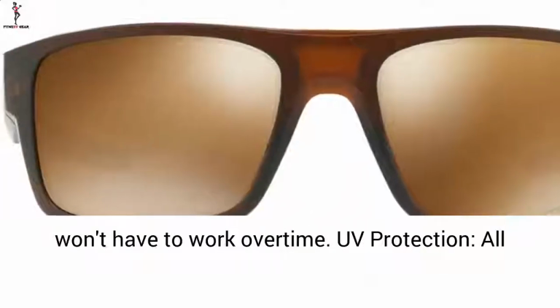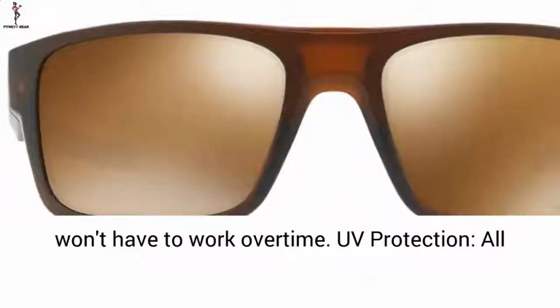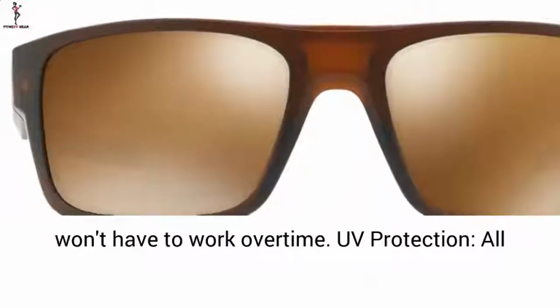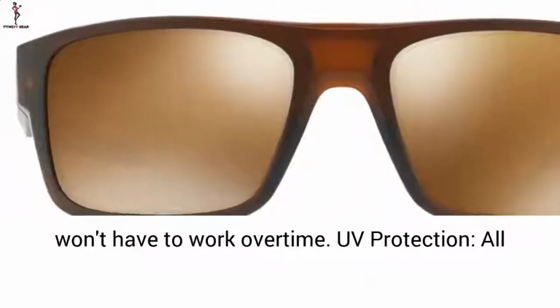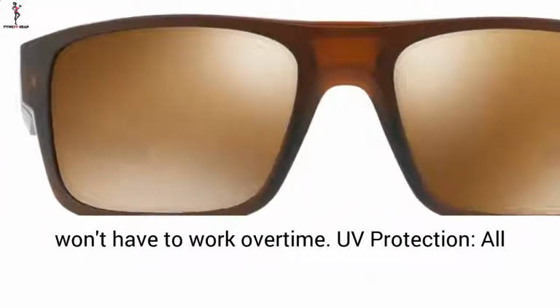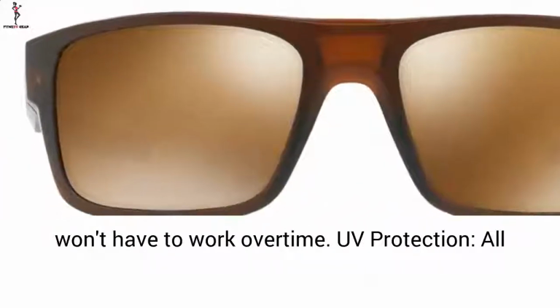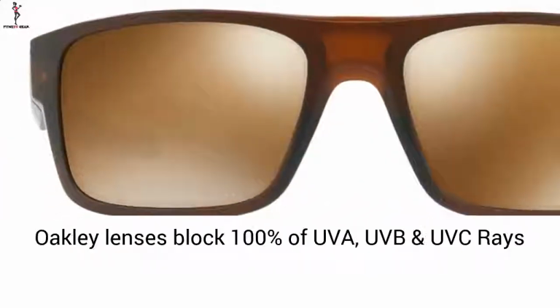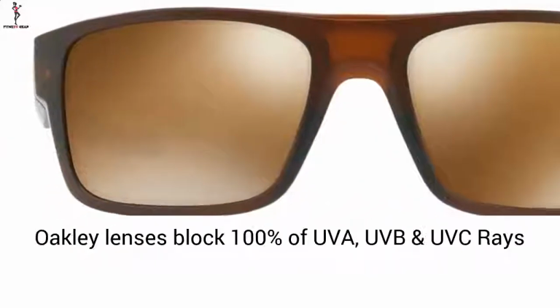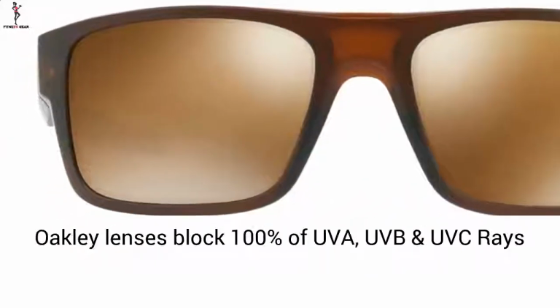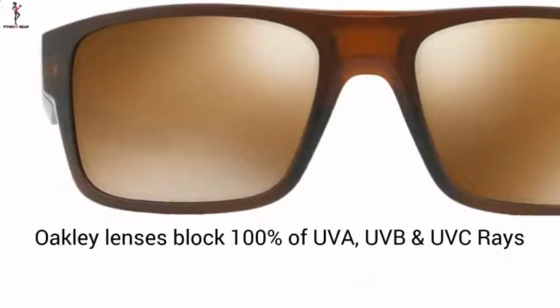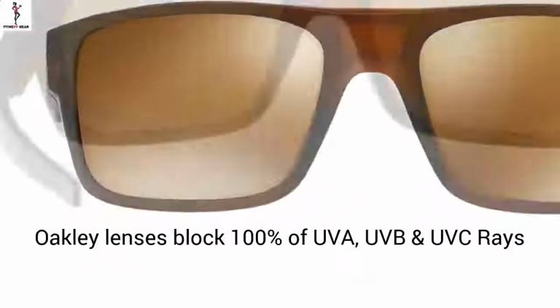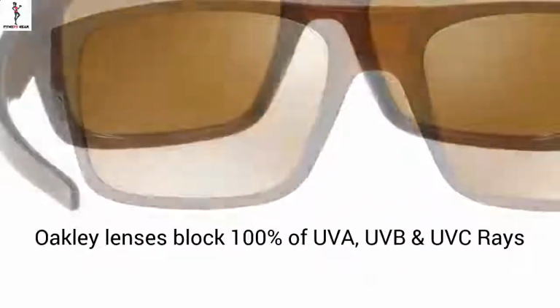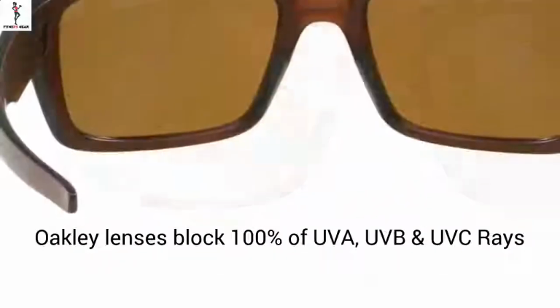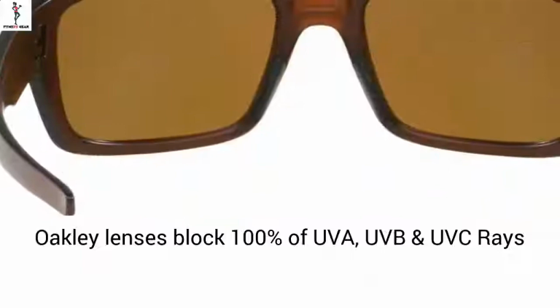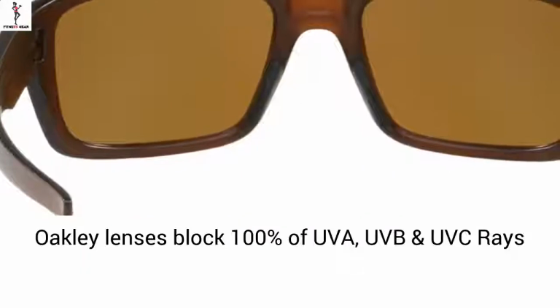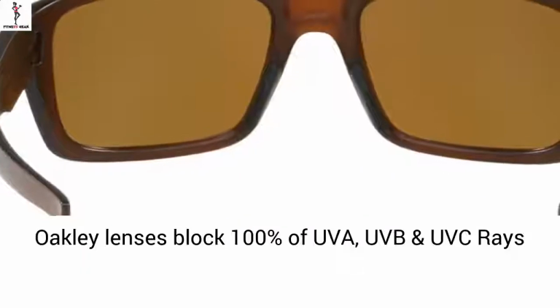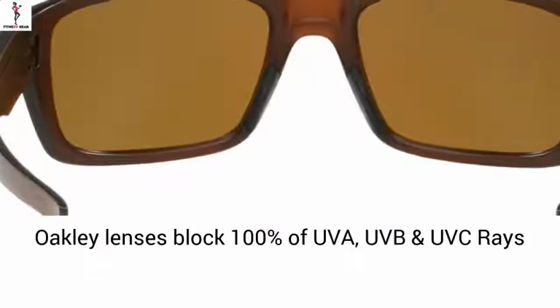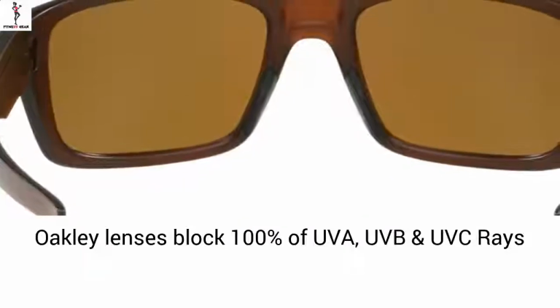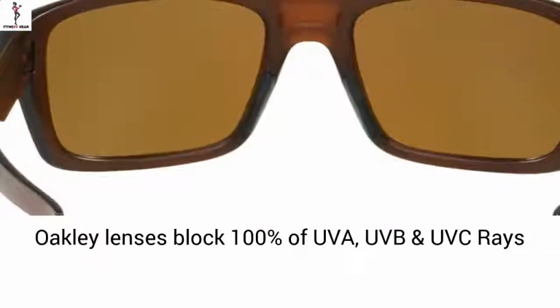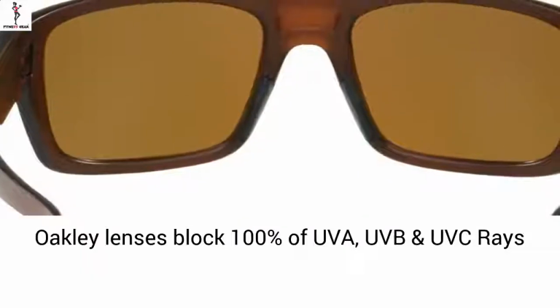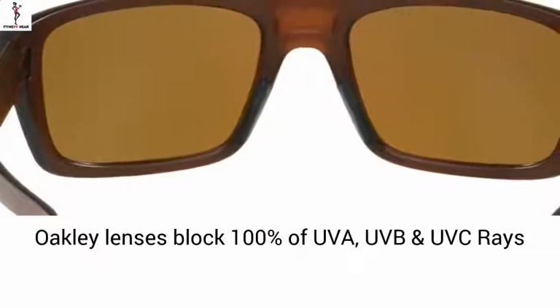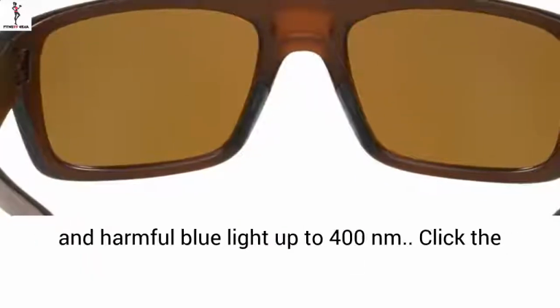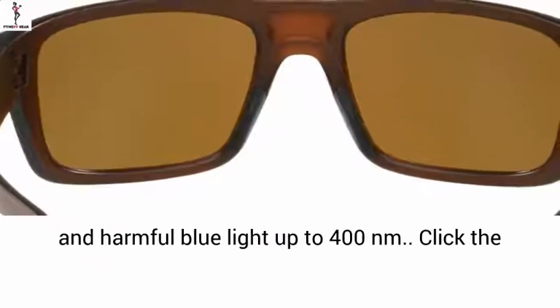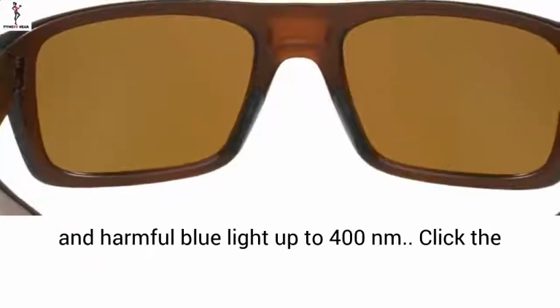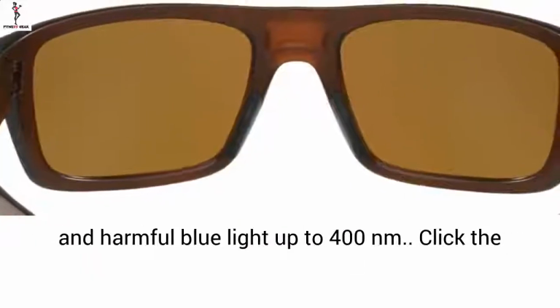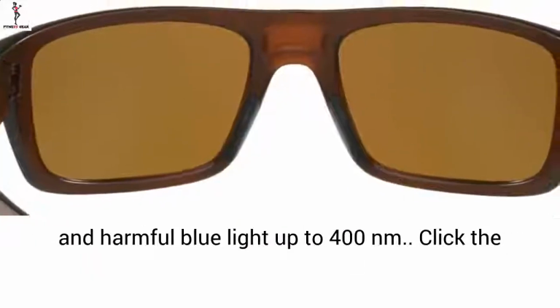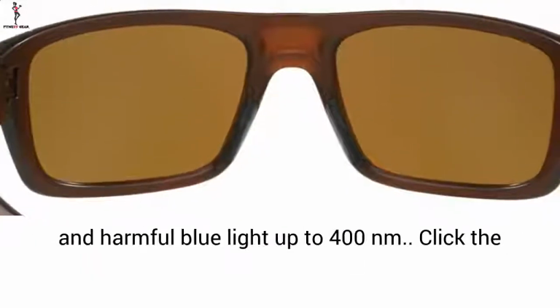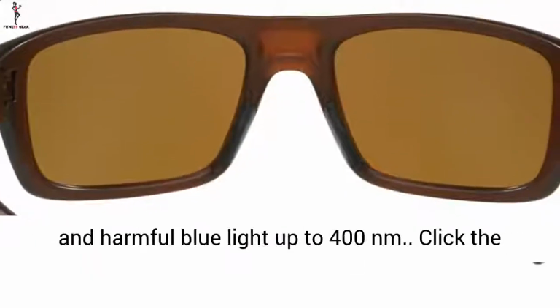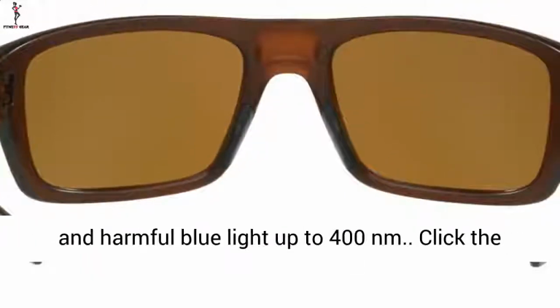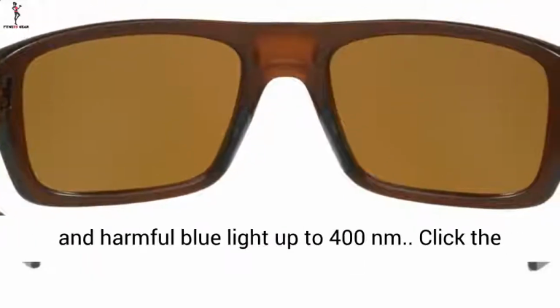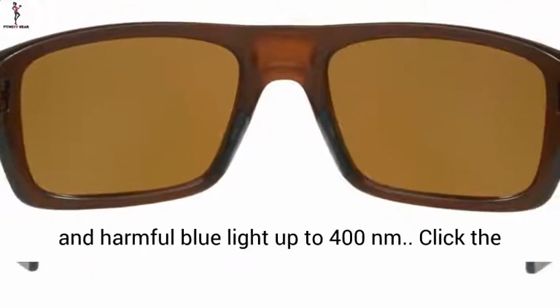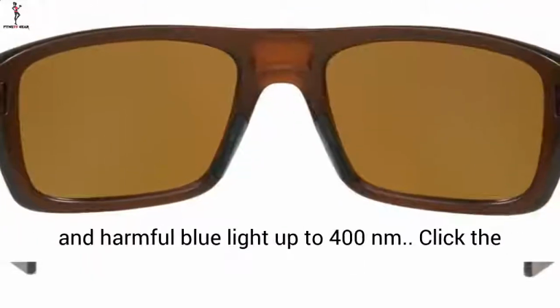For UV protection, all Oakley lenses block 100% of UVA, UVB, and UVC rays, as well as harmful blue light up to 400 nm.